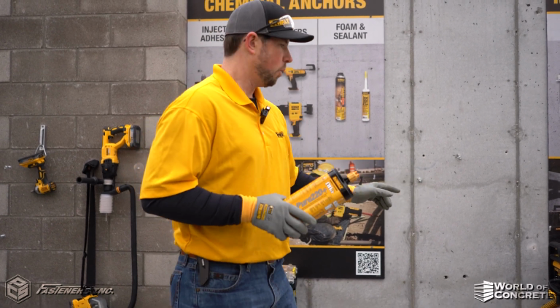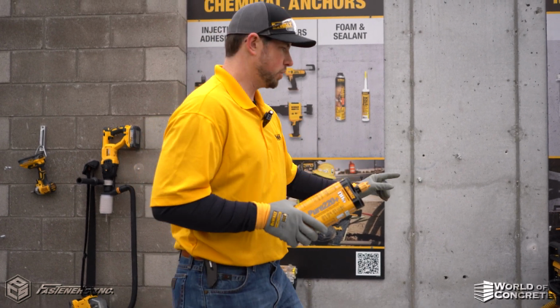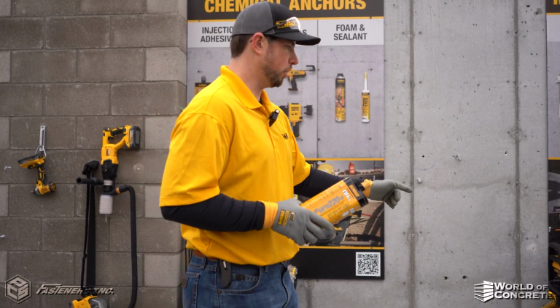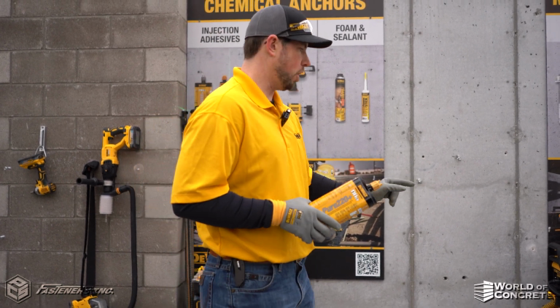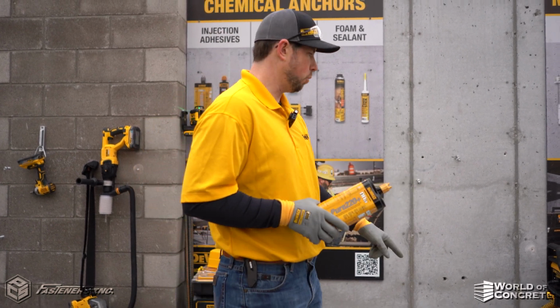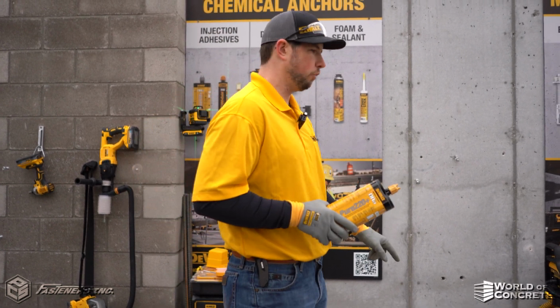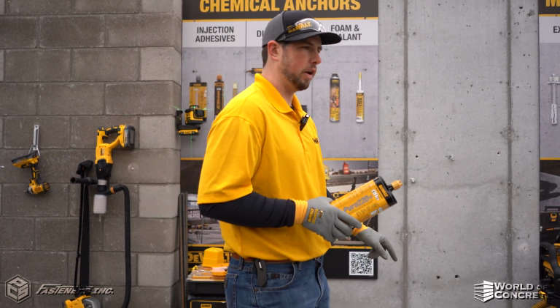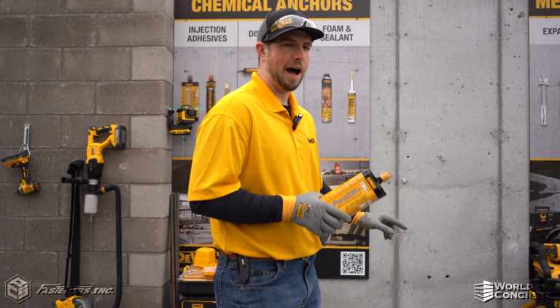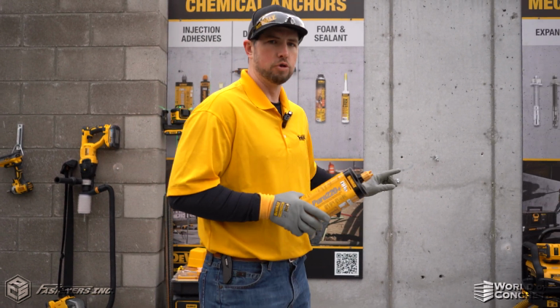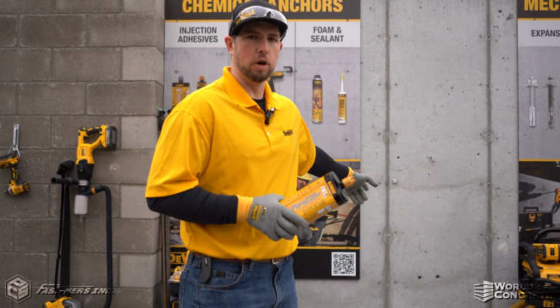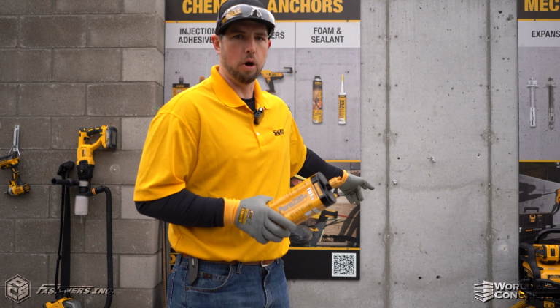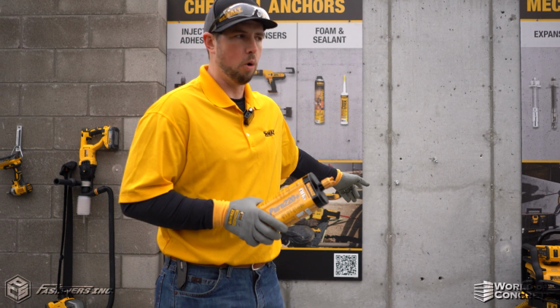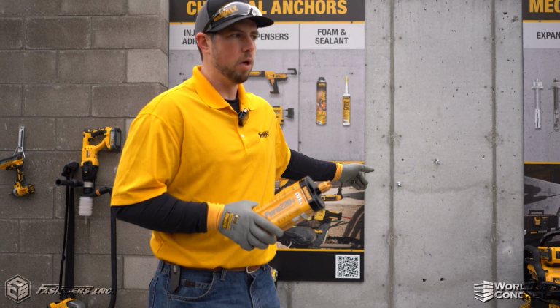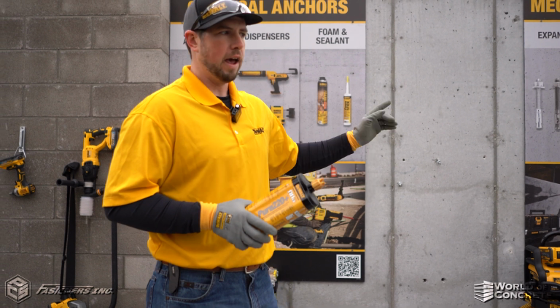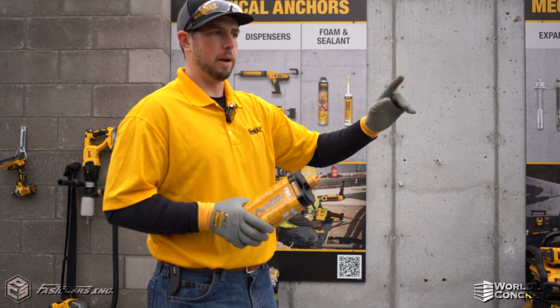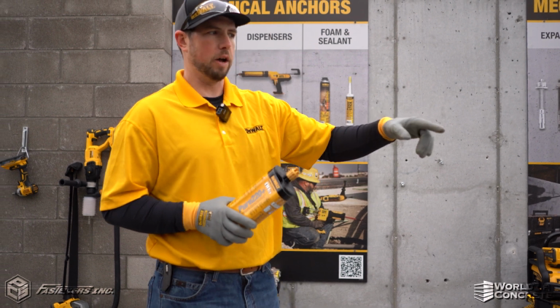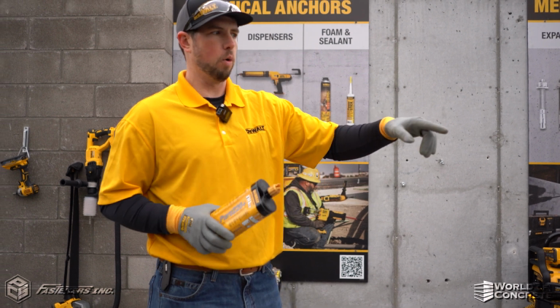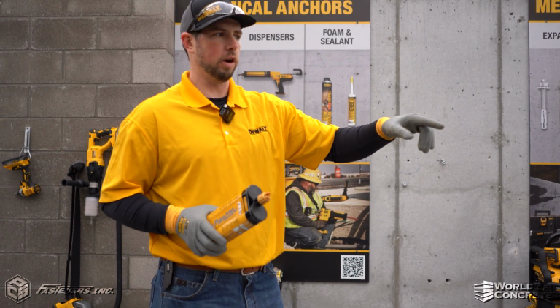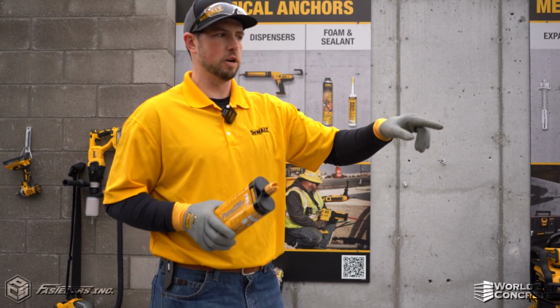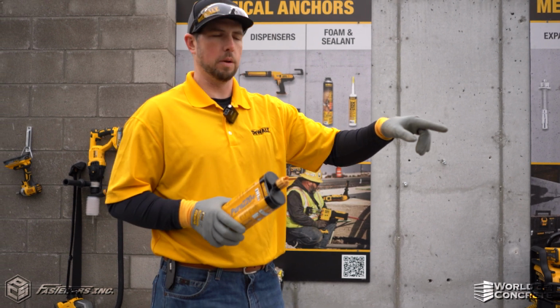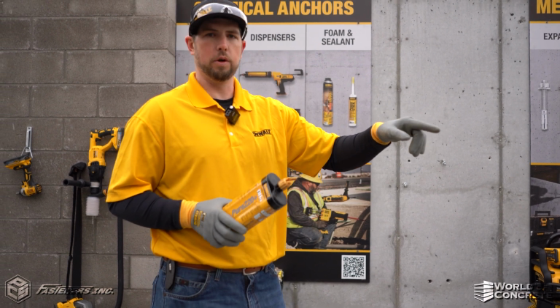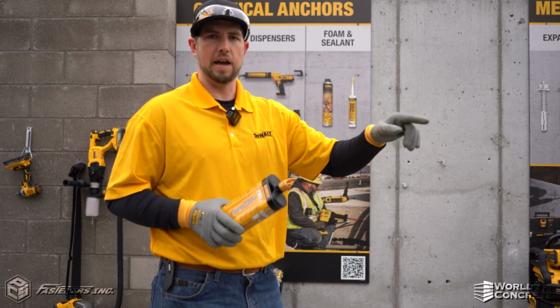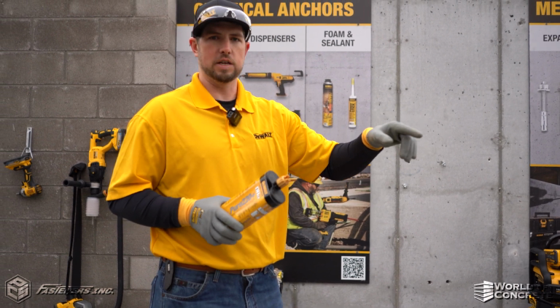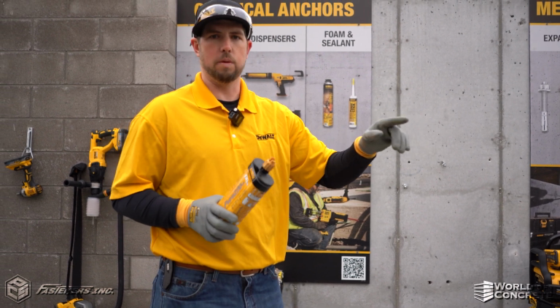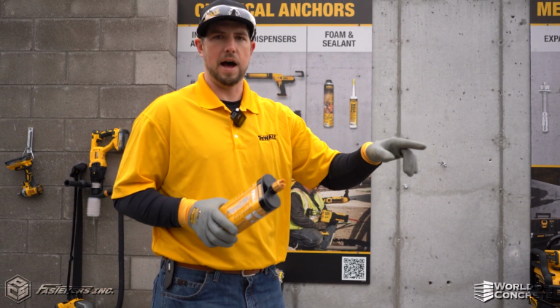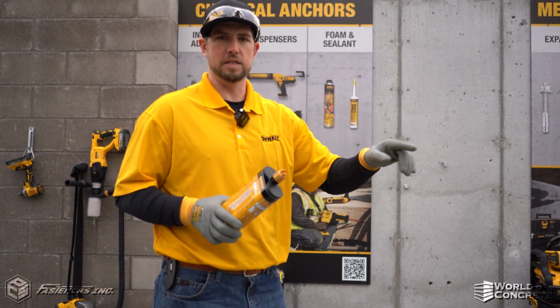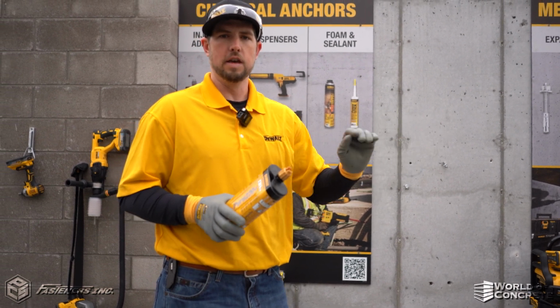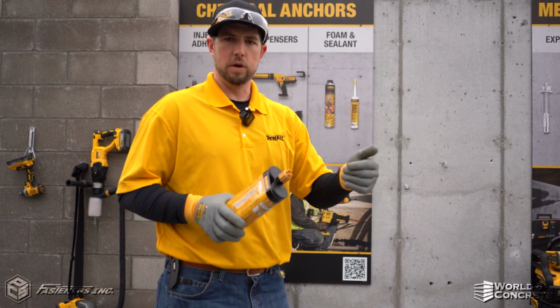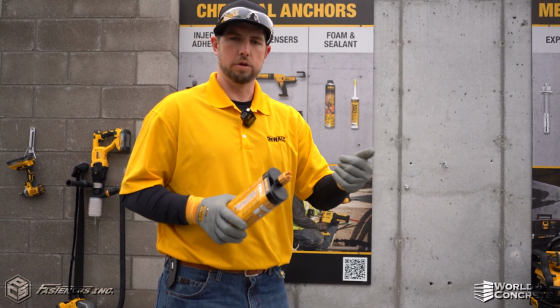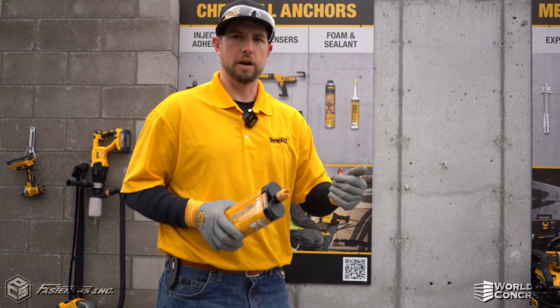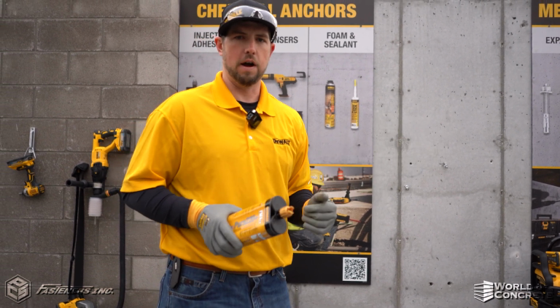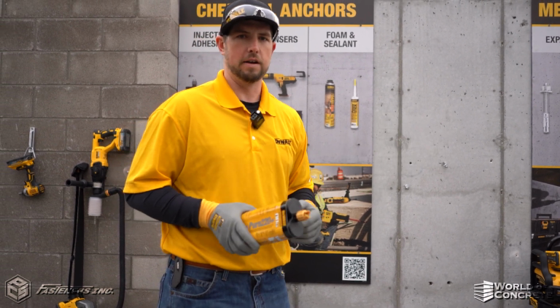We'll turn it on, we'll run it. I'll drill the hole, and then my coworker here is going to put in the actual epoxy with the threaded rod.